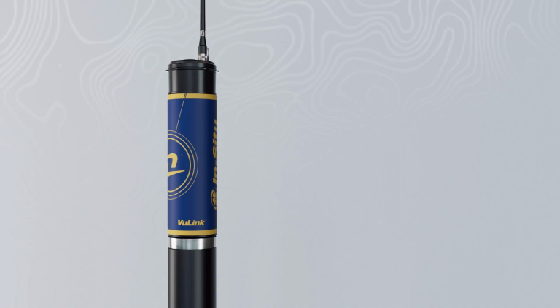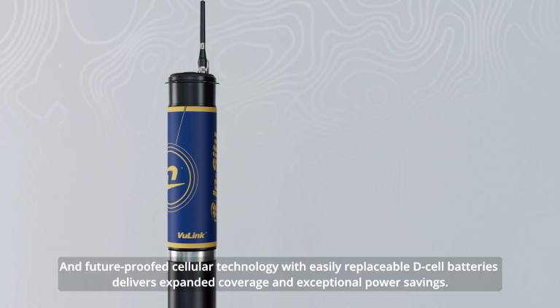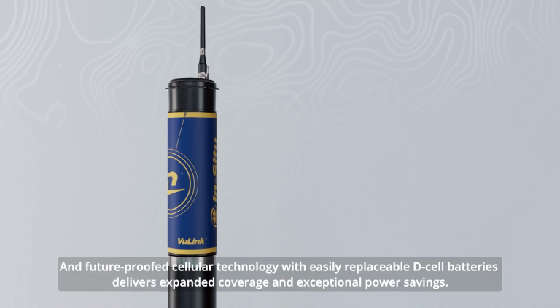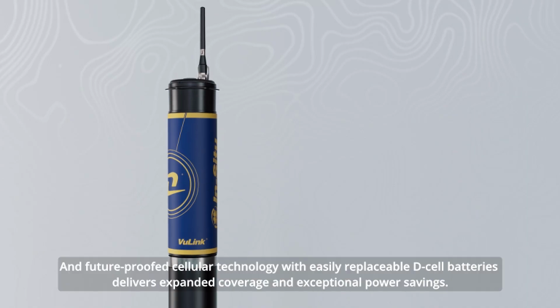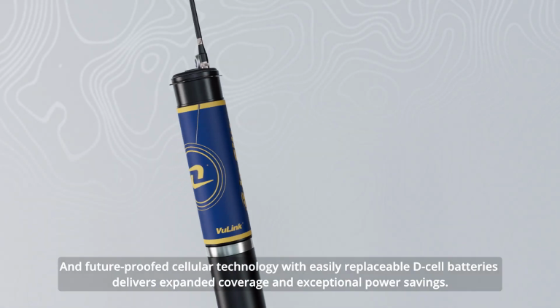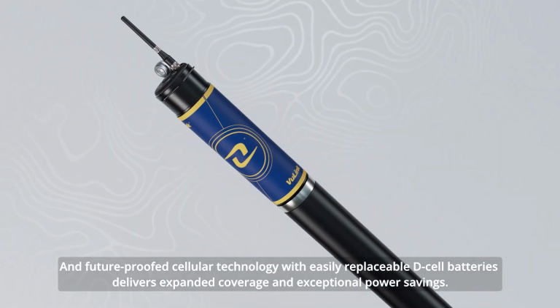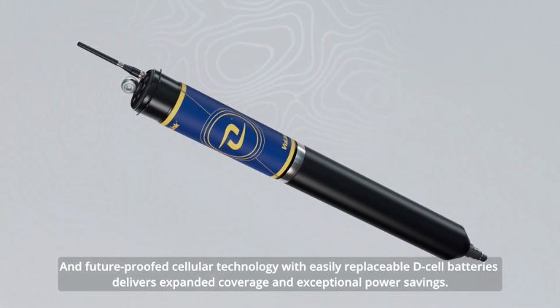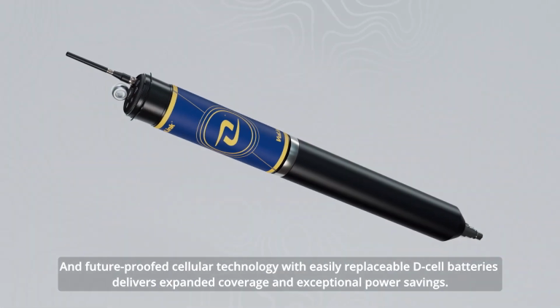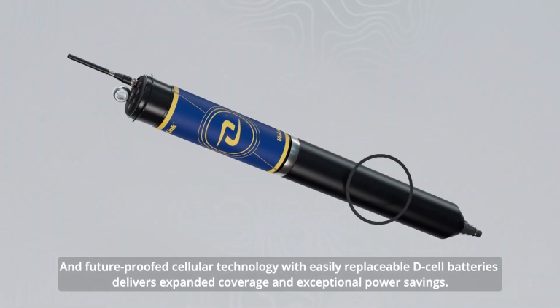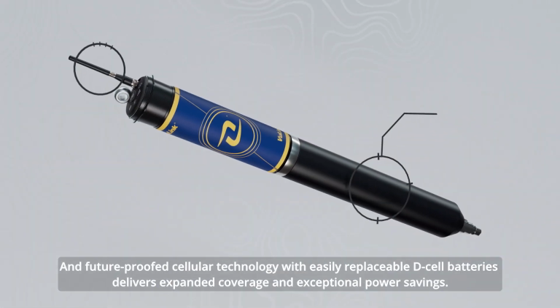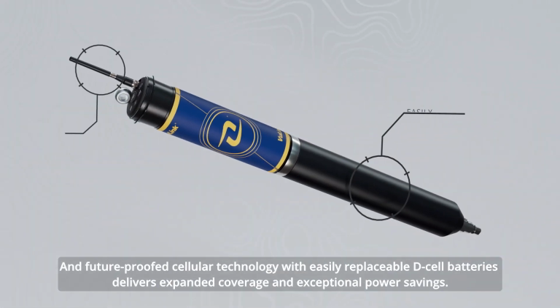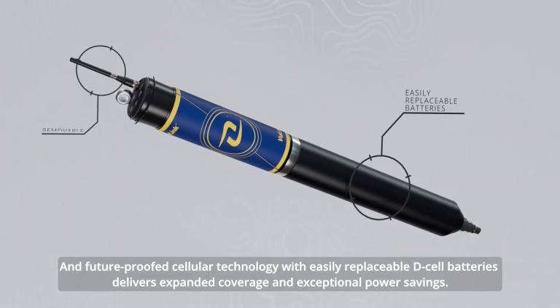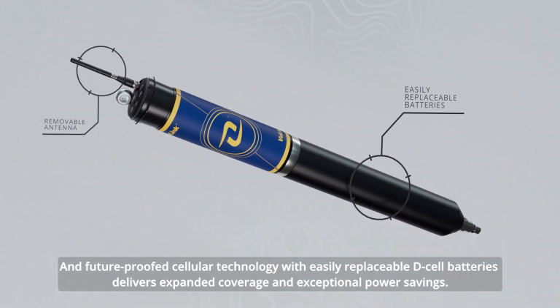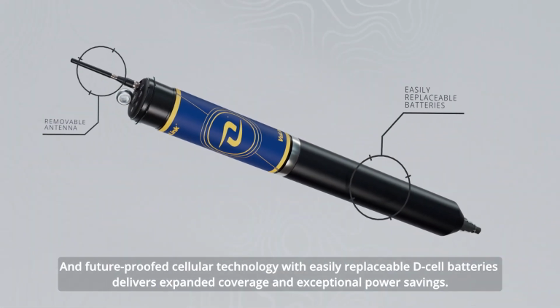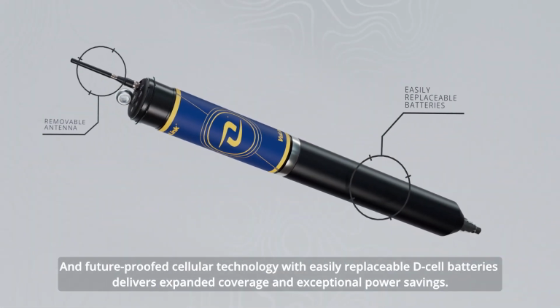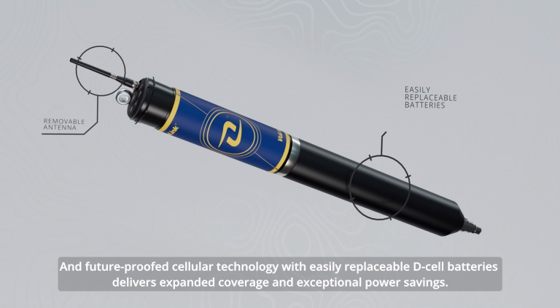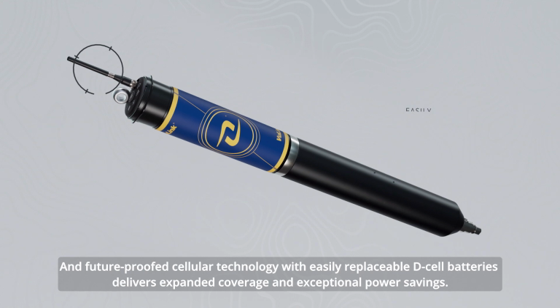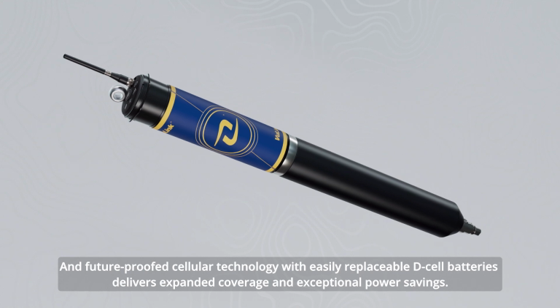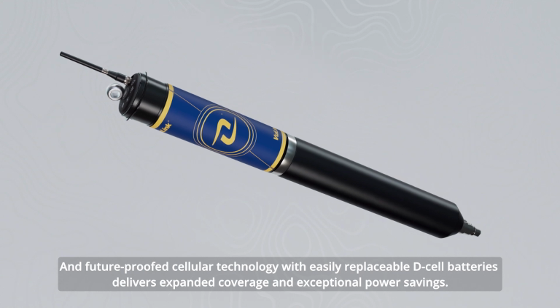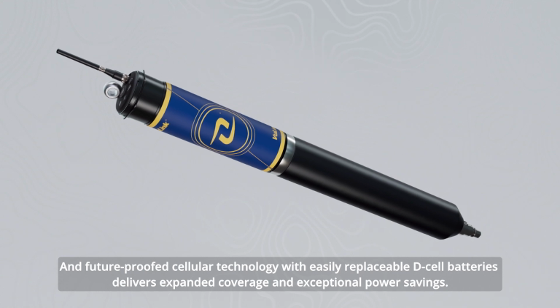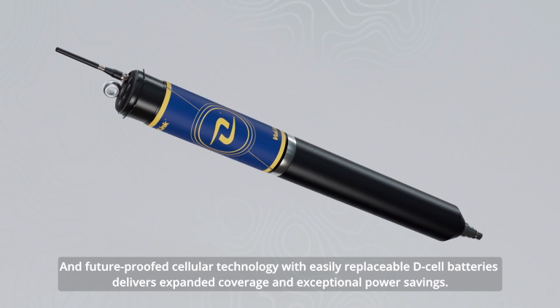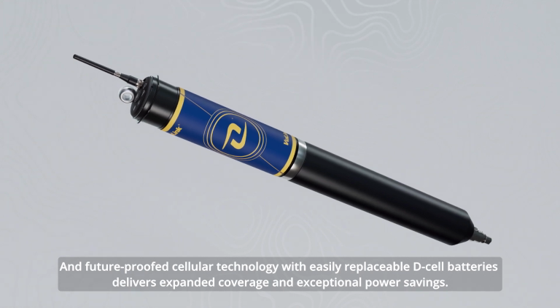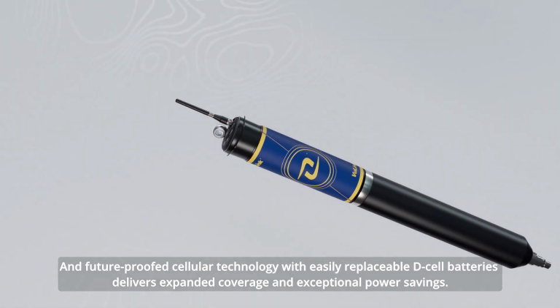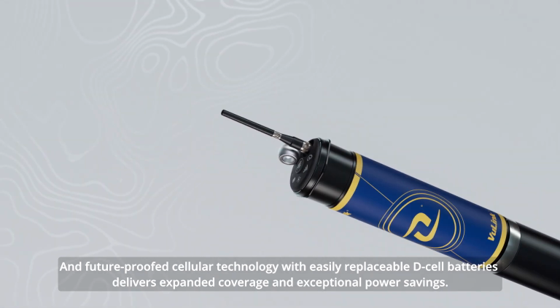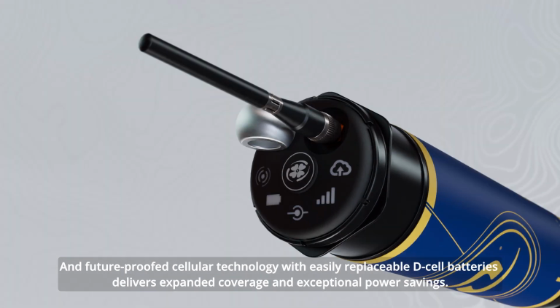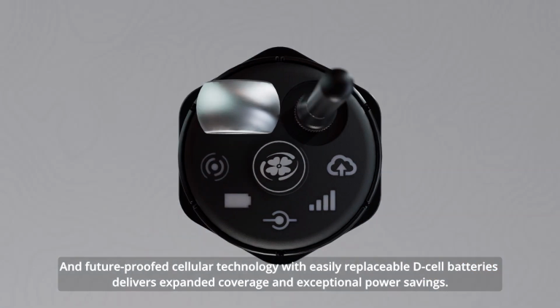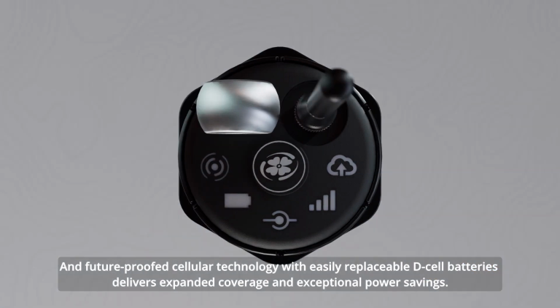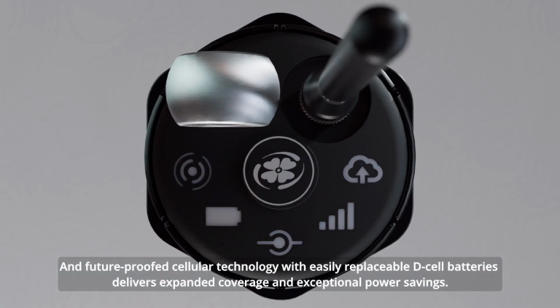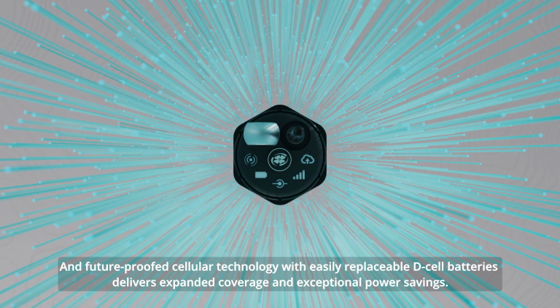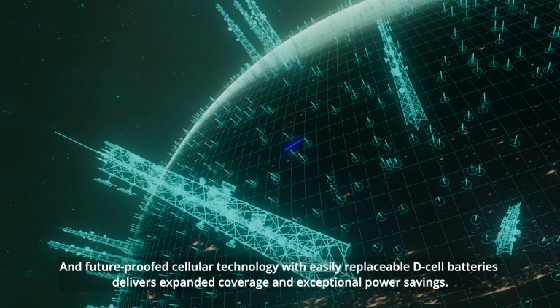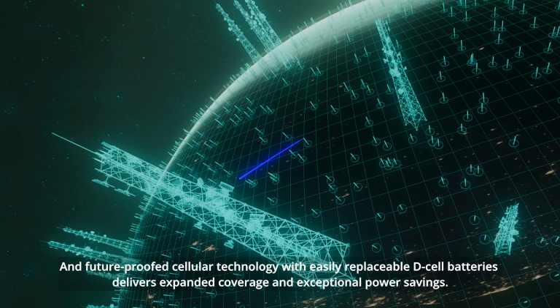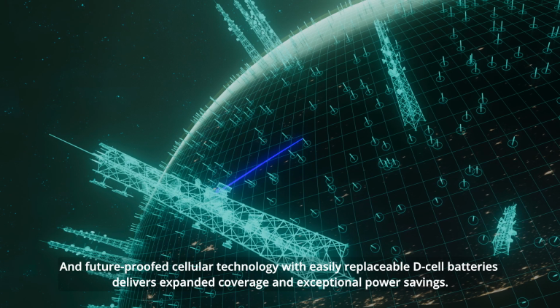And future-proofed cellular technology with easily replaceable D-cell batteries delivers expanded coverage and exceptional power savings.